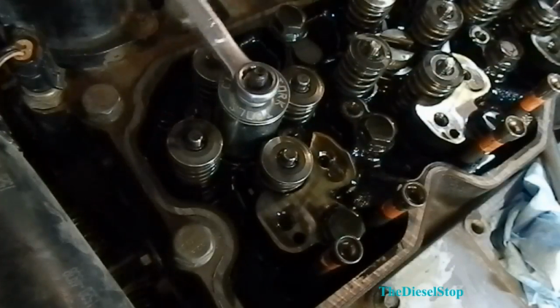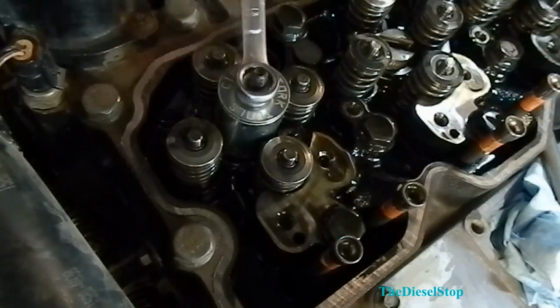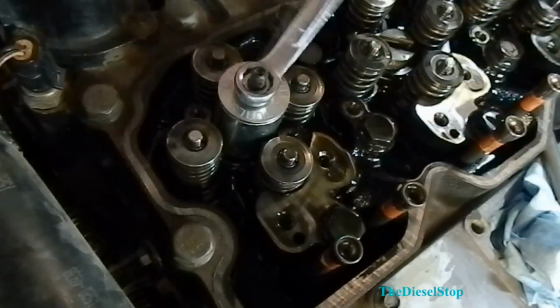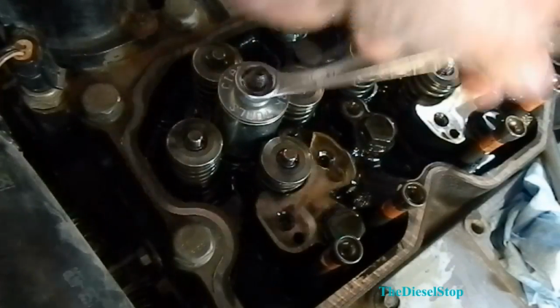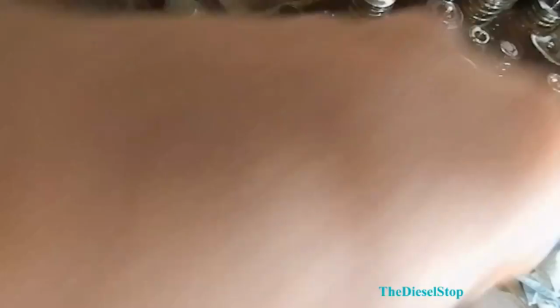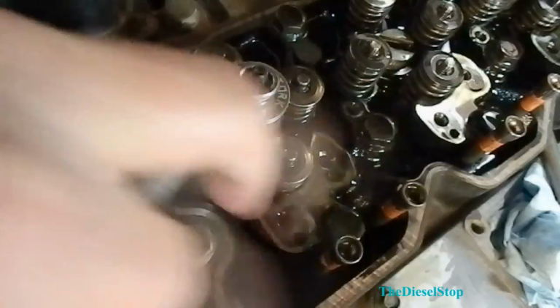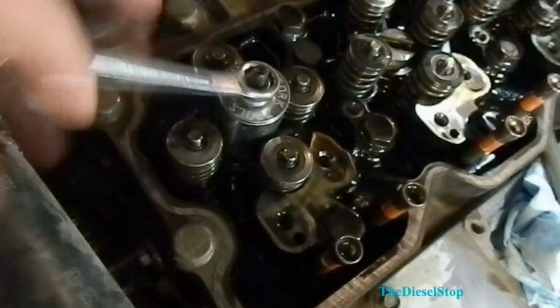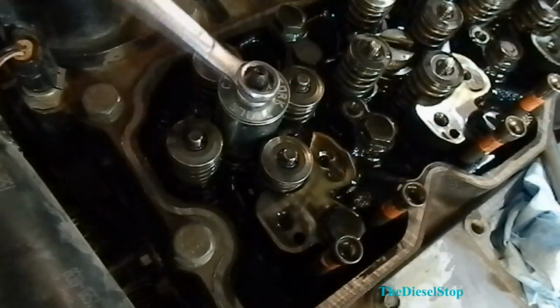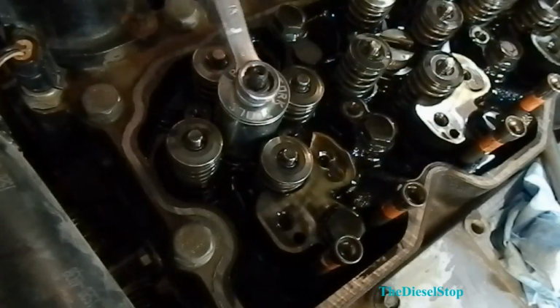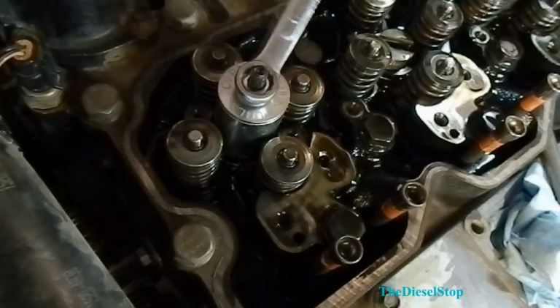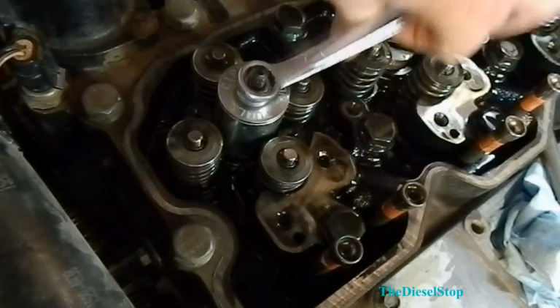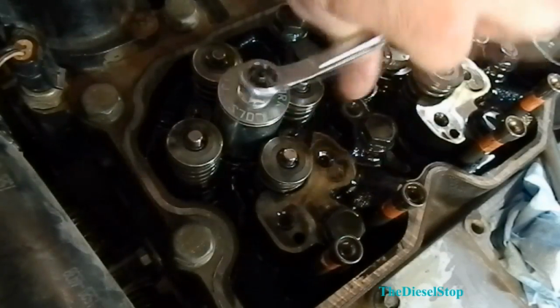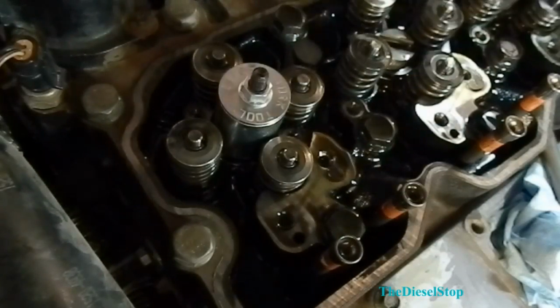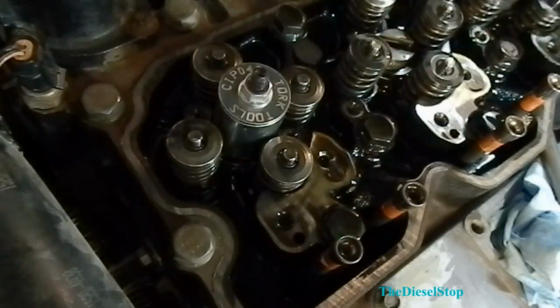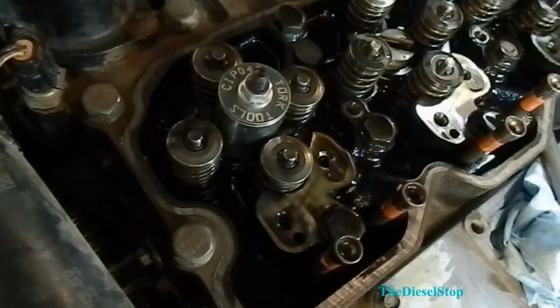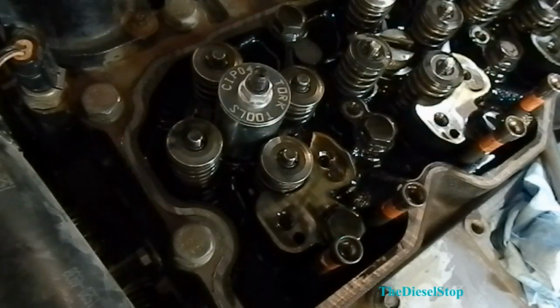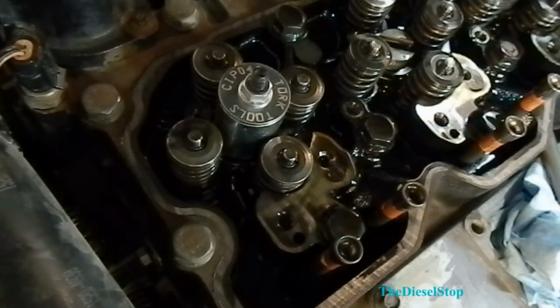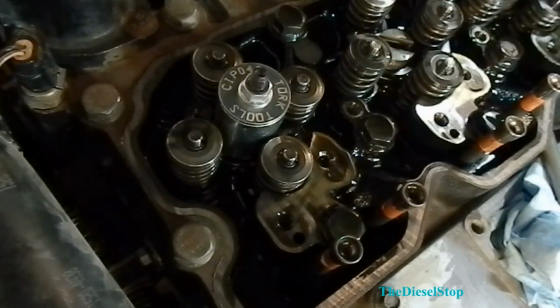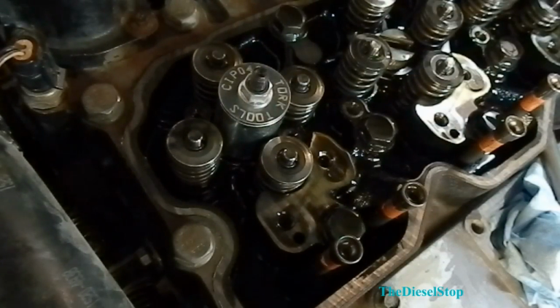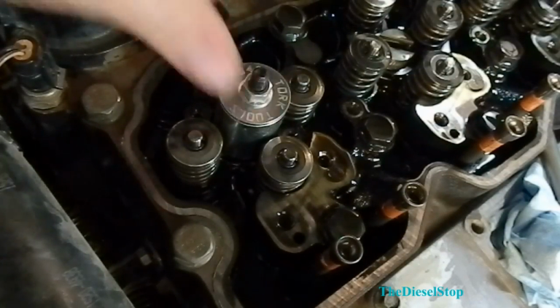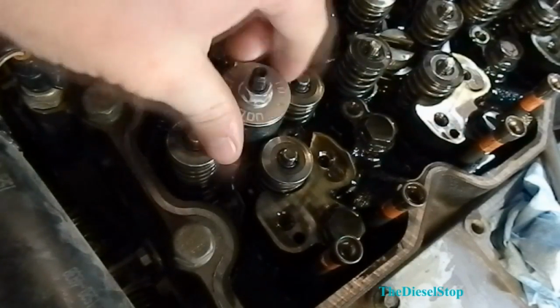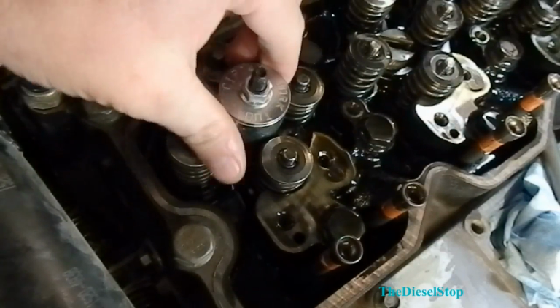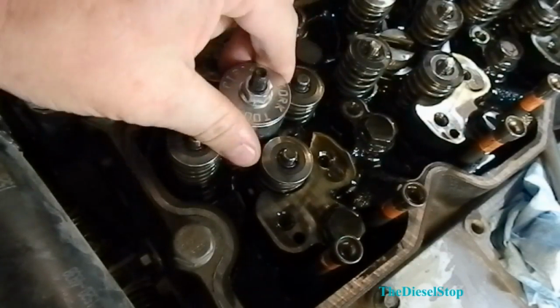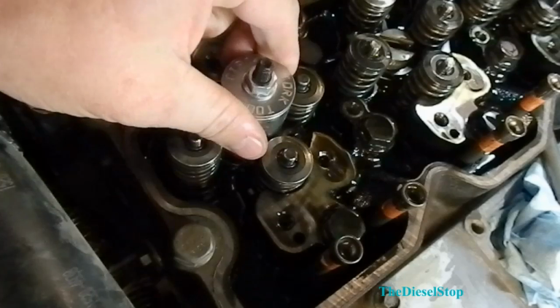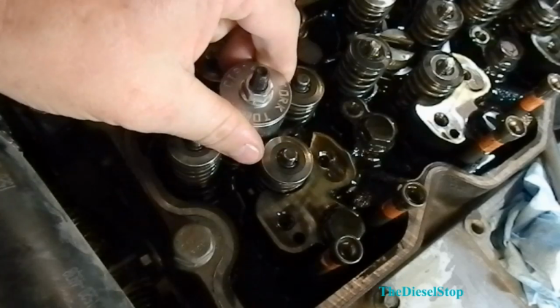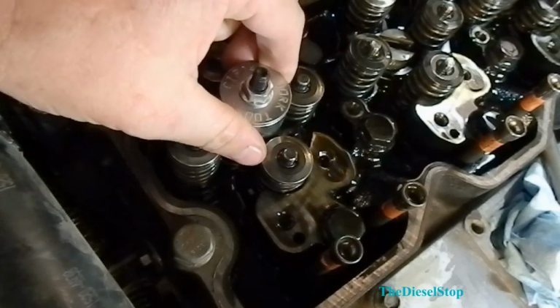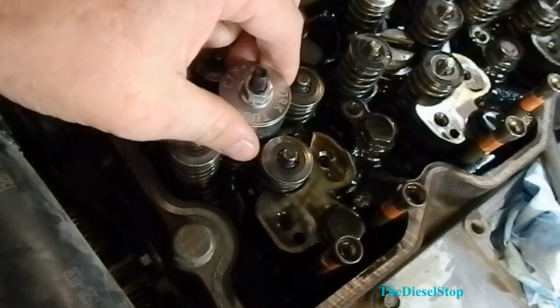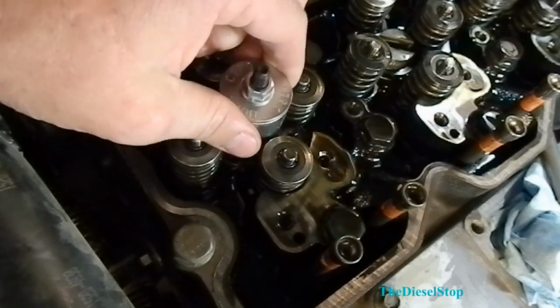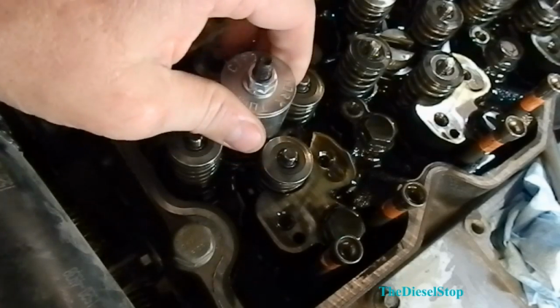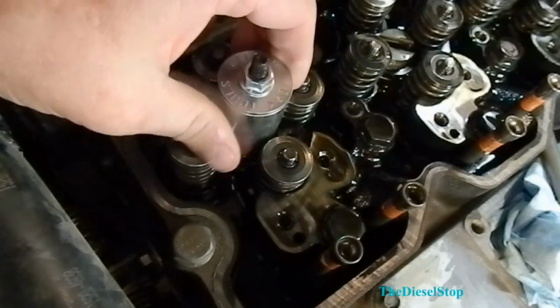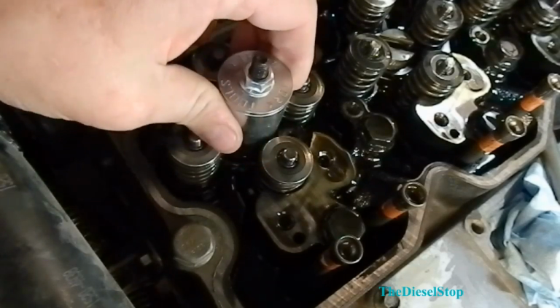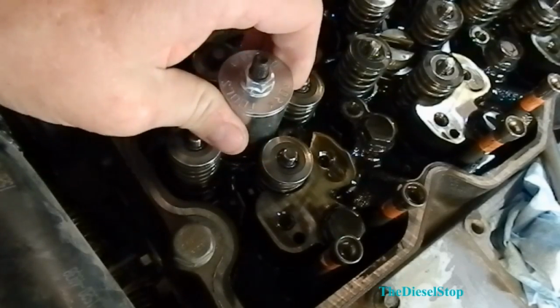These injectors shouldn't be that hard to come out of there because they haven't been in there but maybe a month or so.